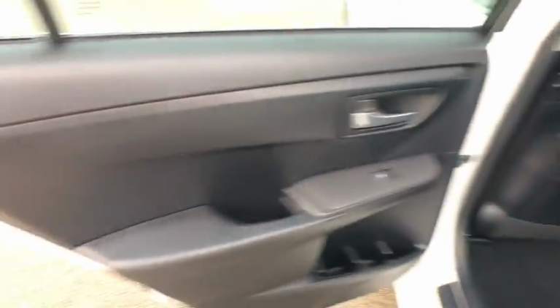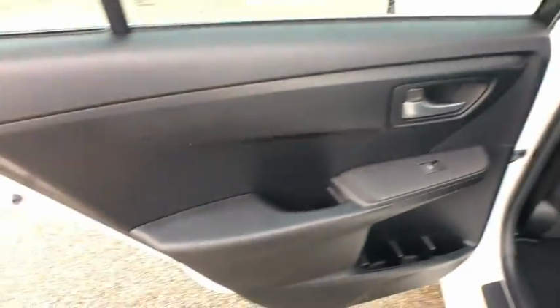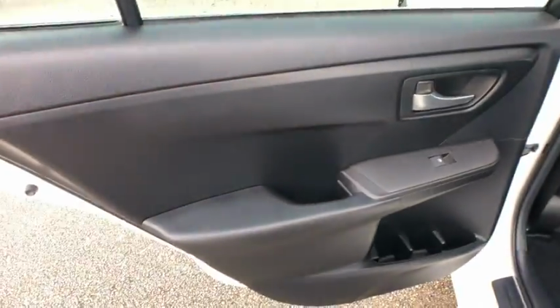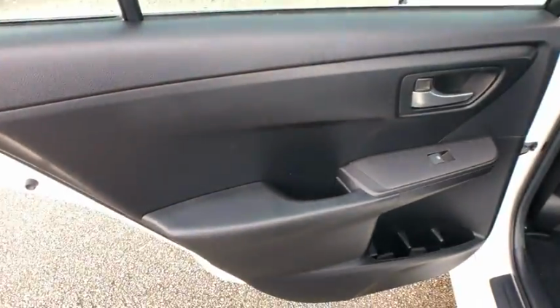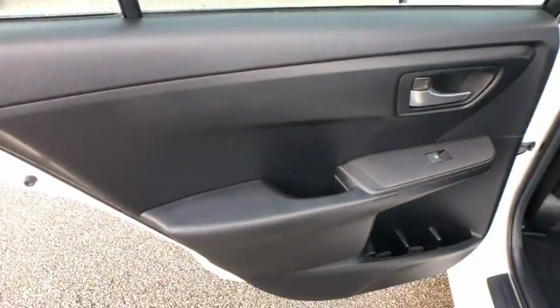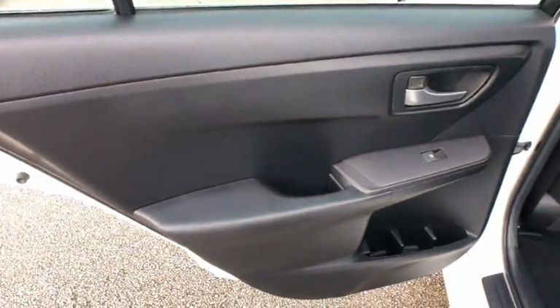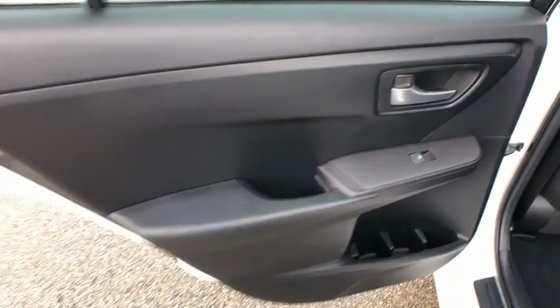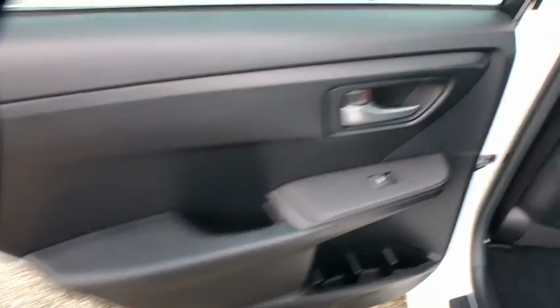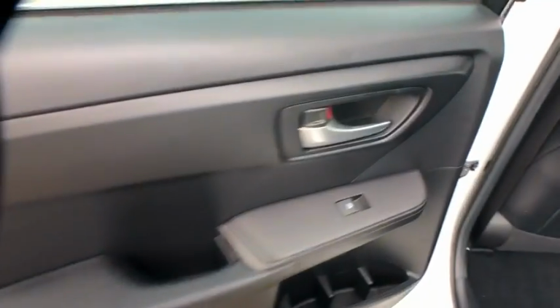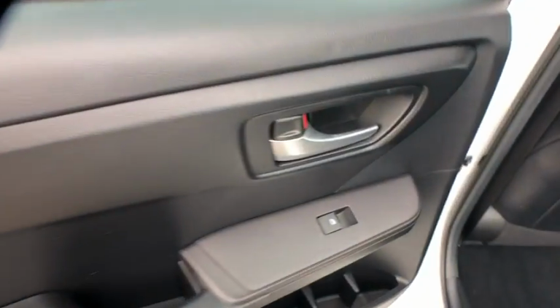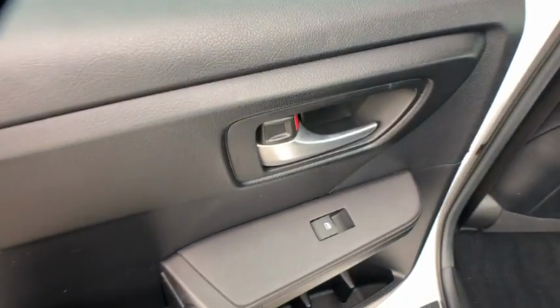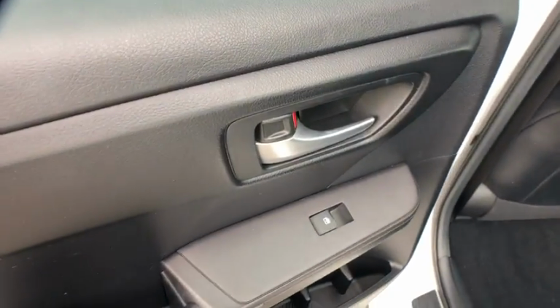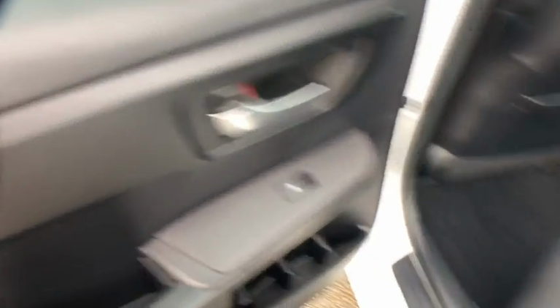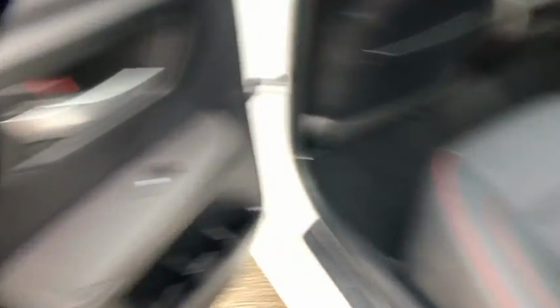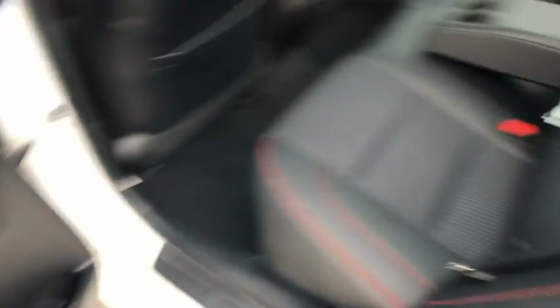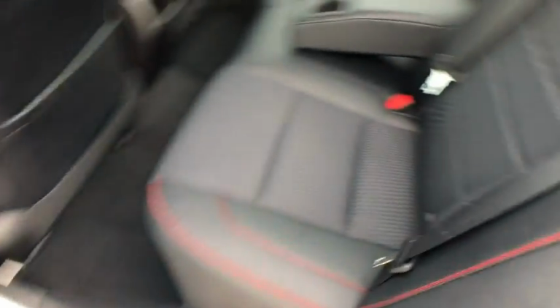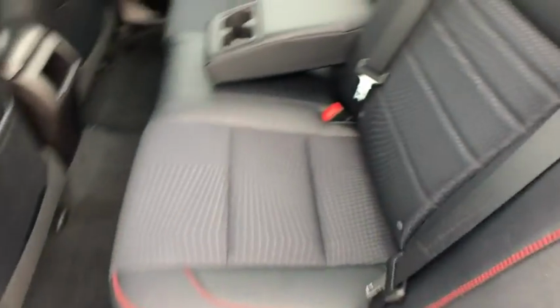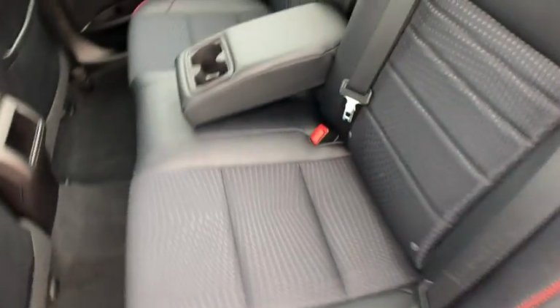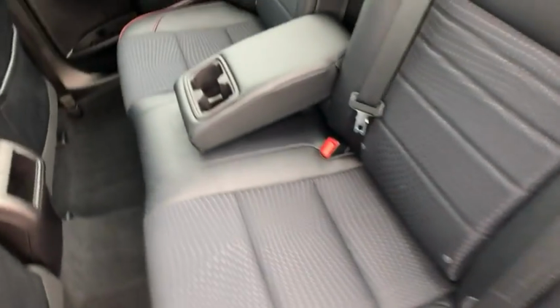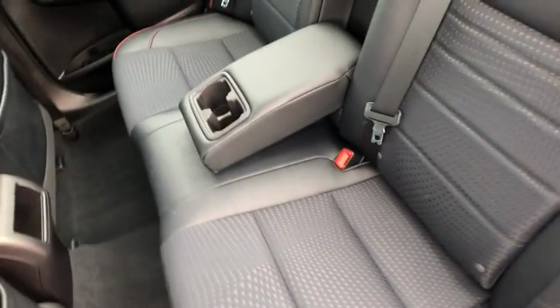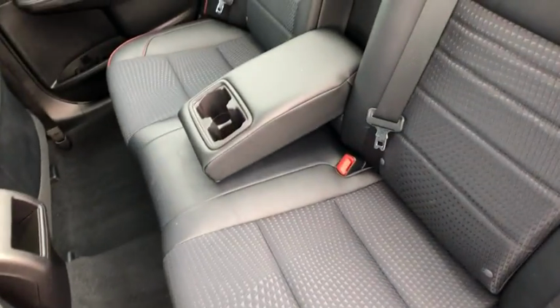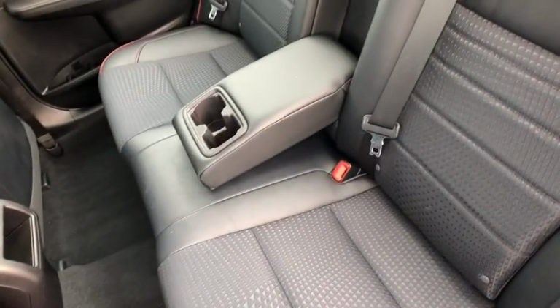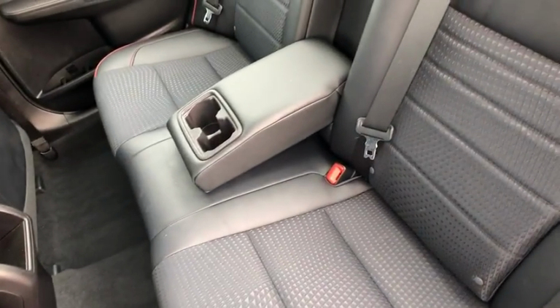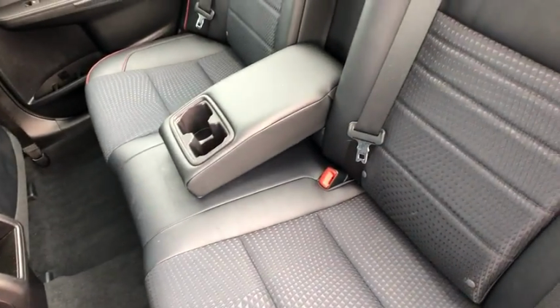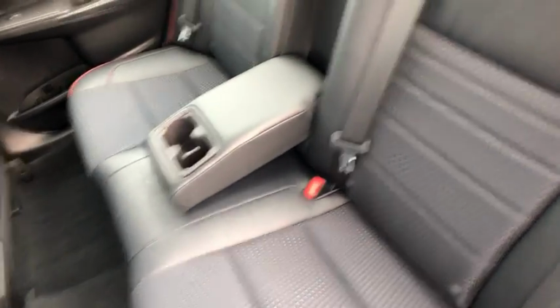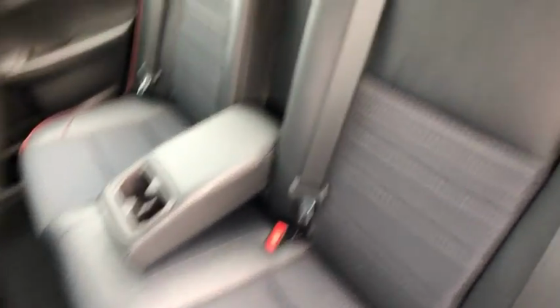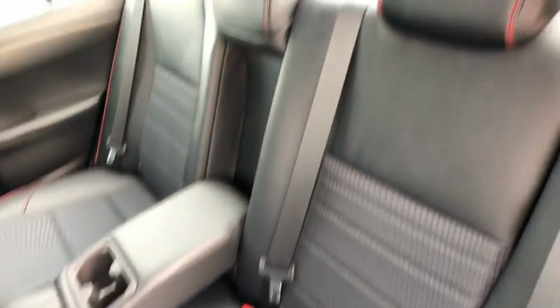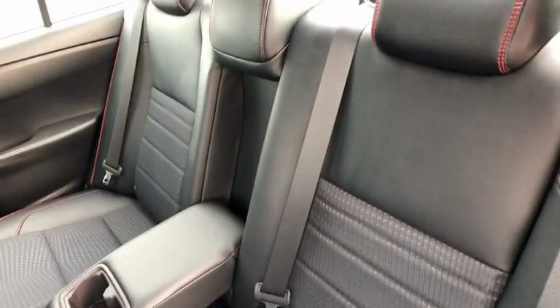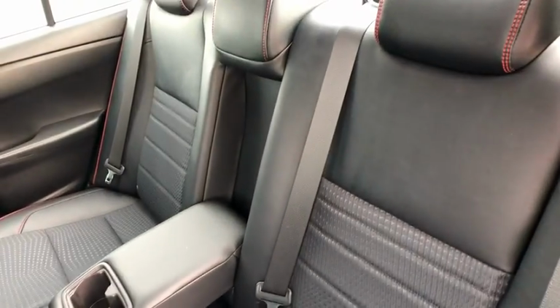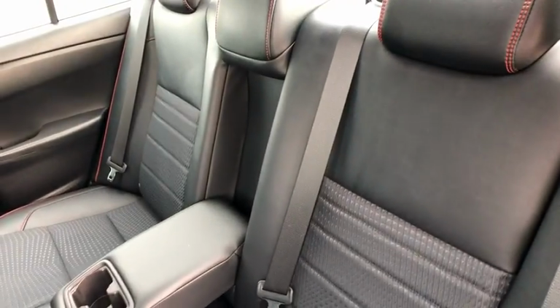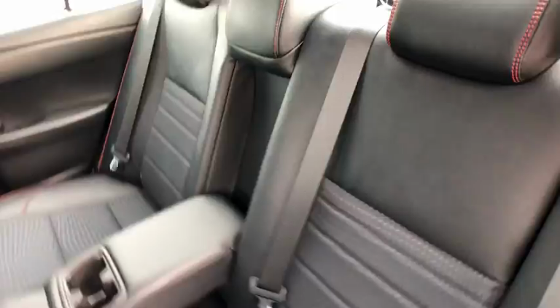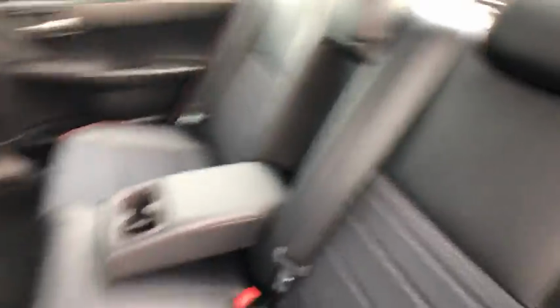Remote keyless entry, tachometer, panic alarm, driver vanity mirror, power driver's seat, and tilt steering wheel.